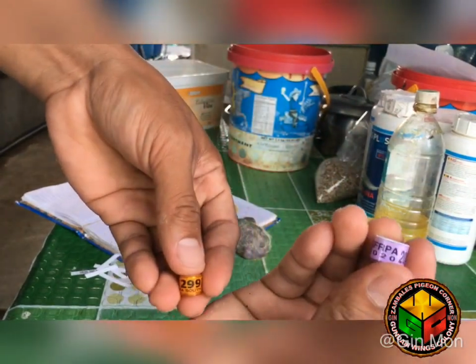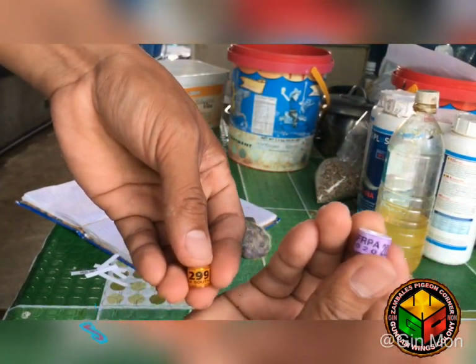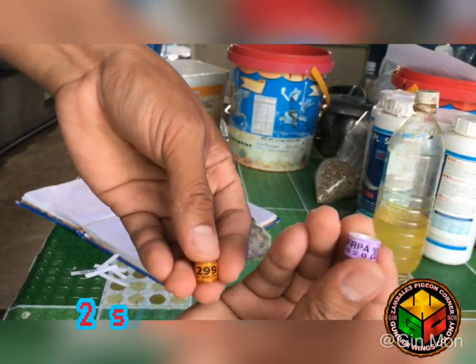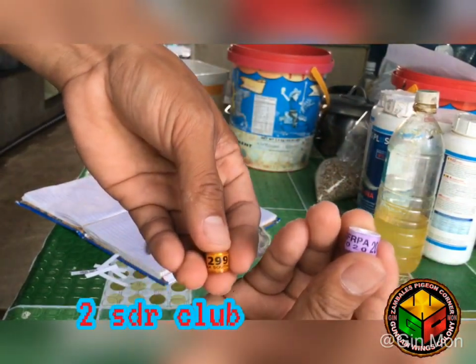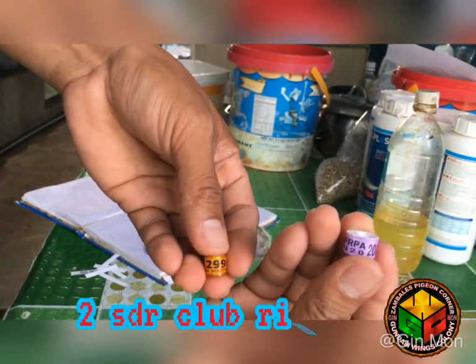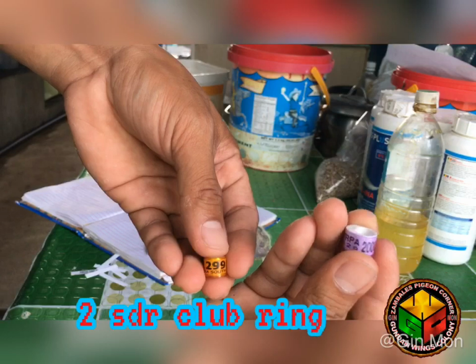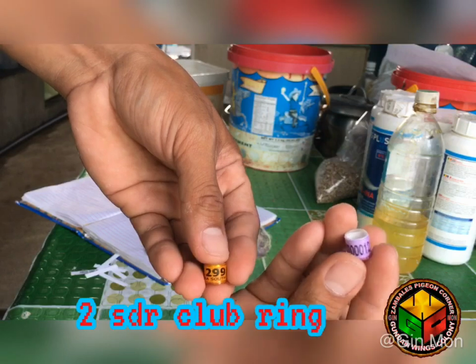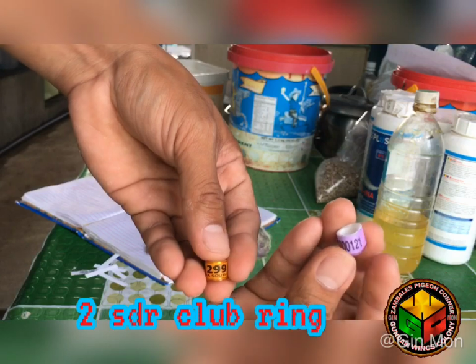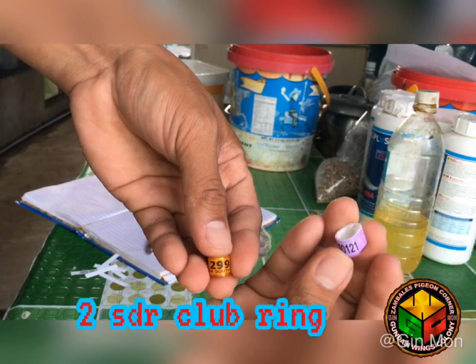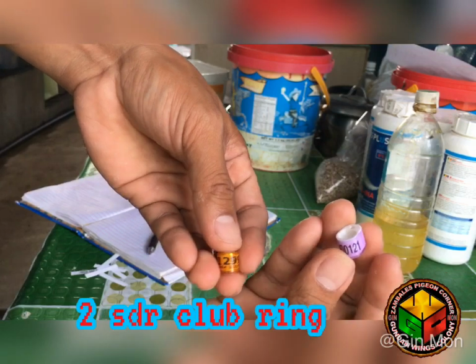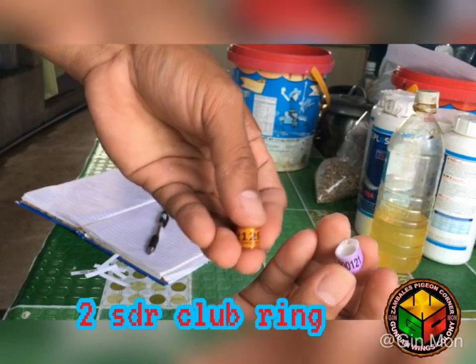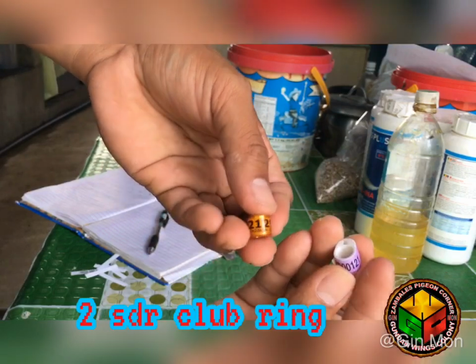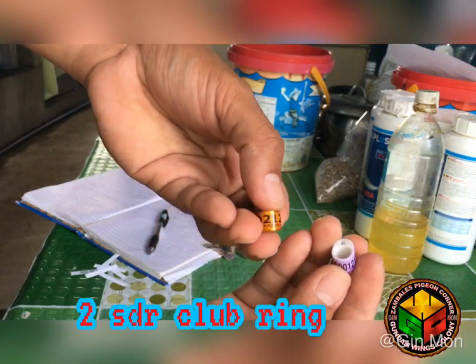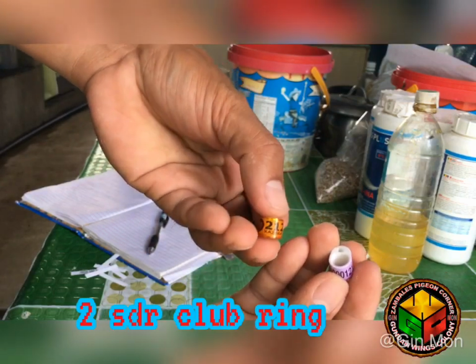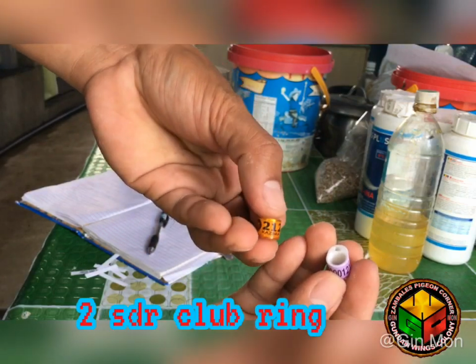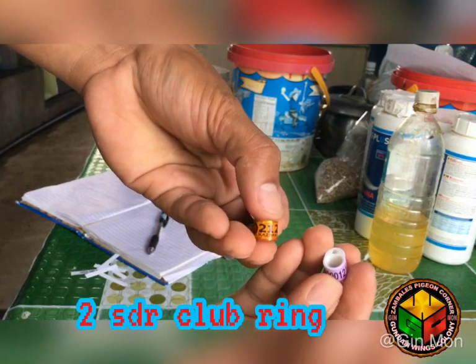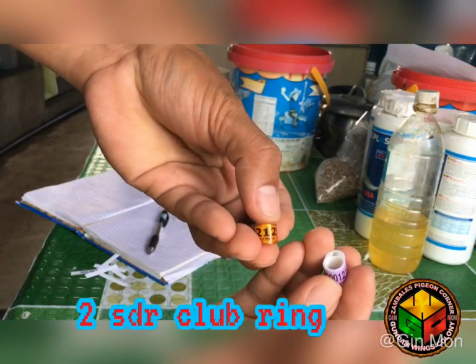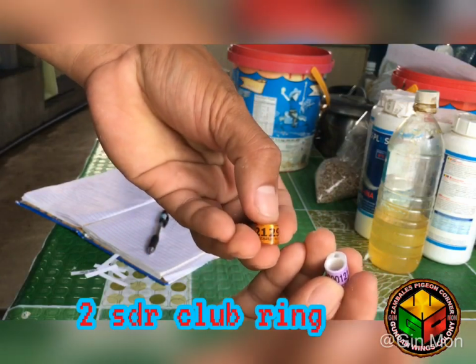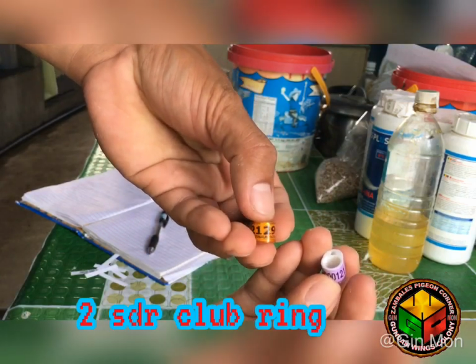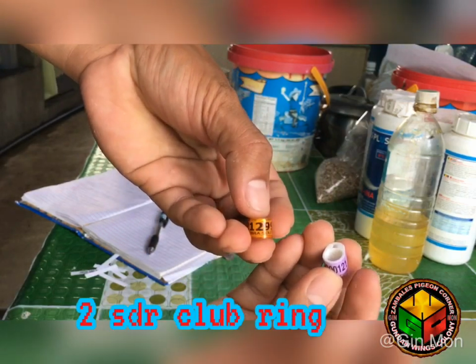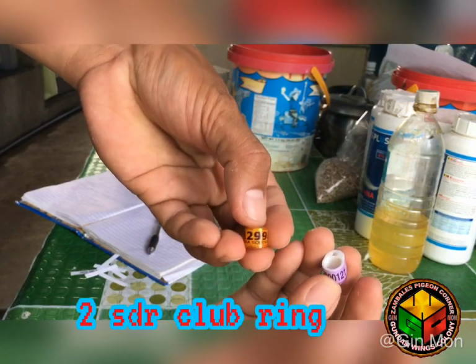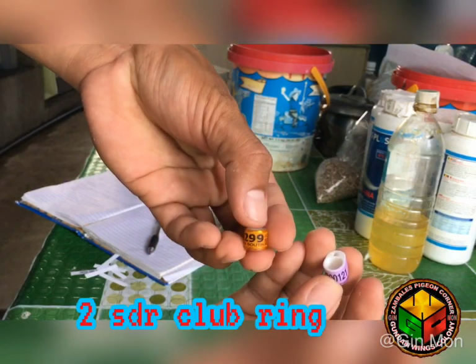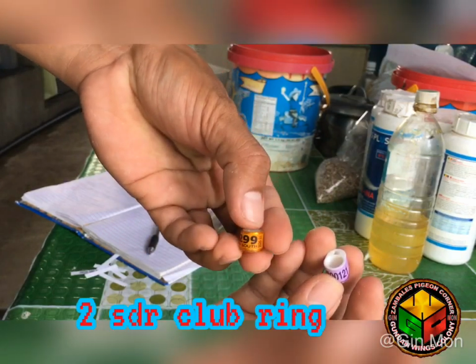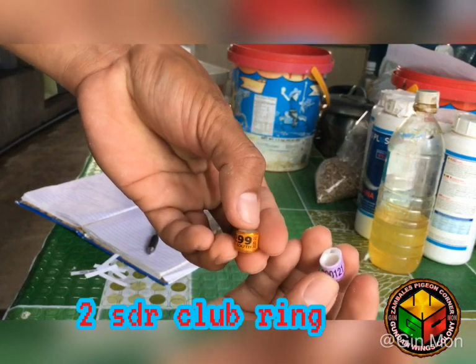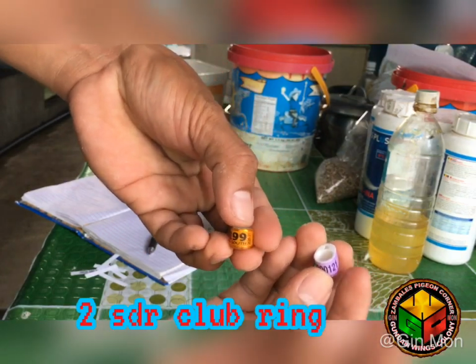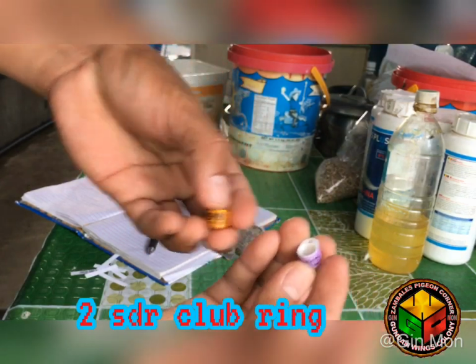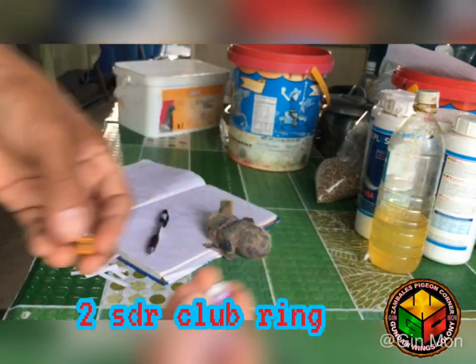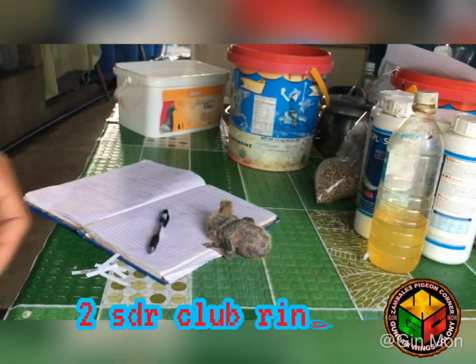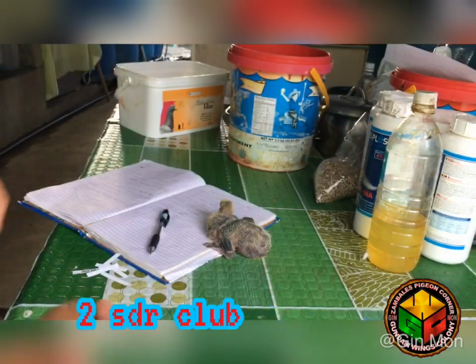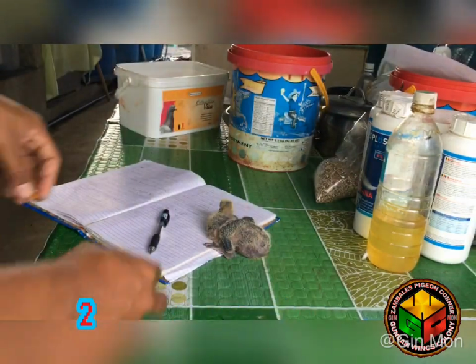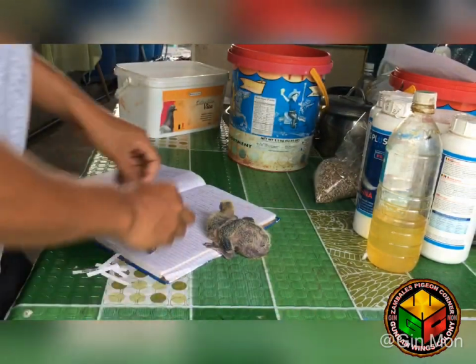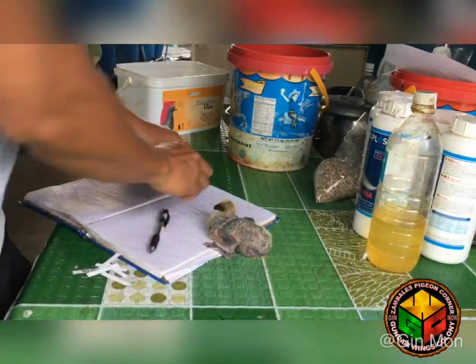Sa ibon na ito, maglalagay ako ng dalawang young bird na singsing sa magkaibang club. Pero iisa lang naman kasi ang direction ng kalera, kaya okay lang.